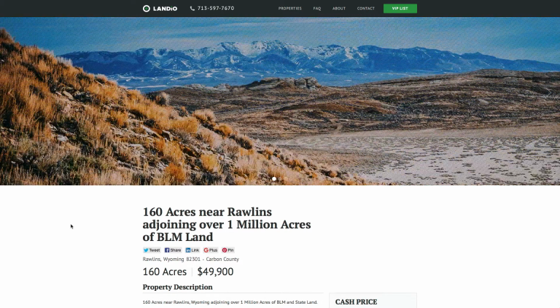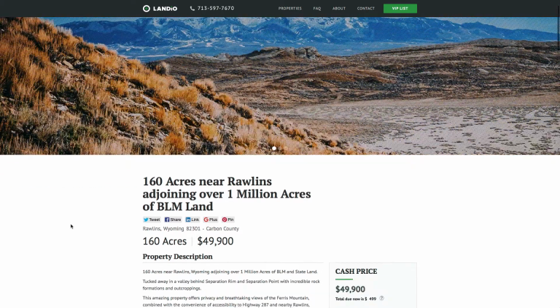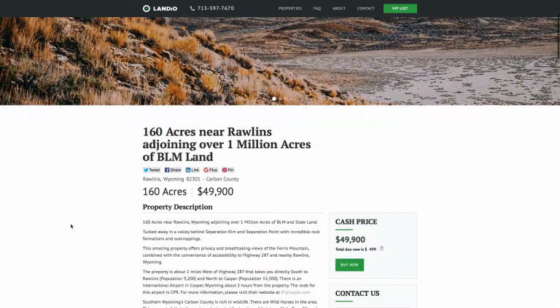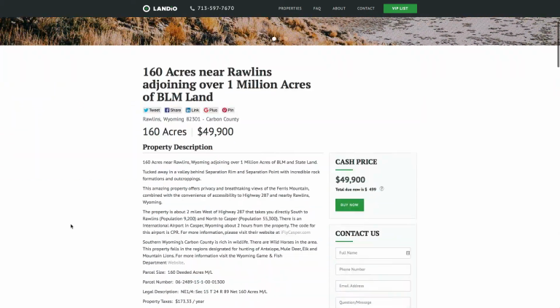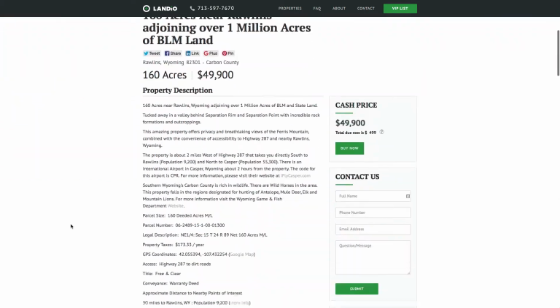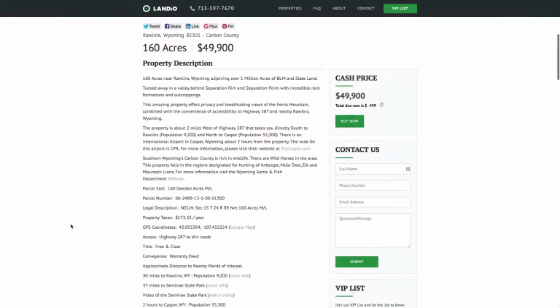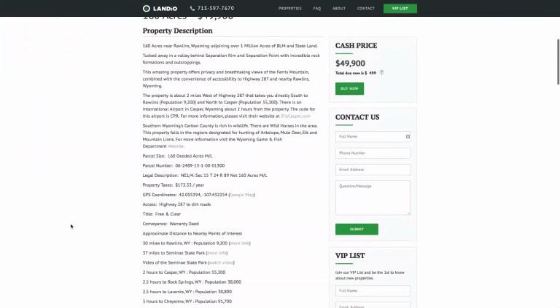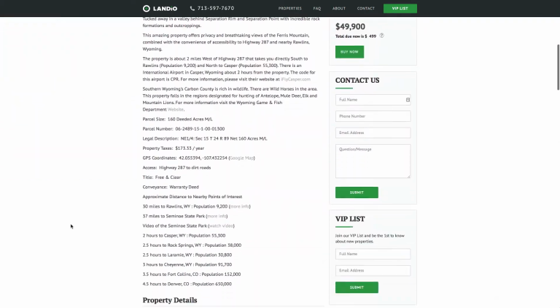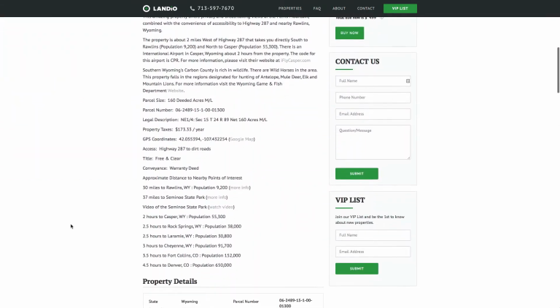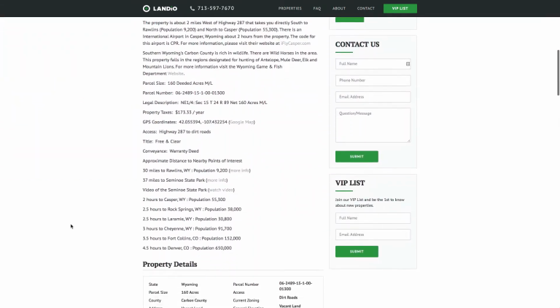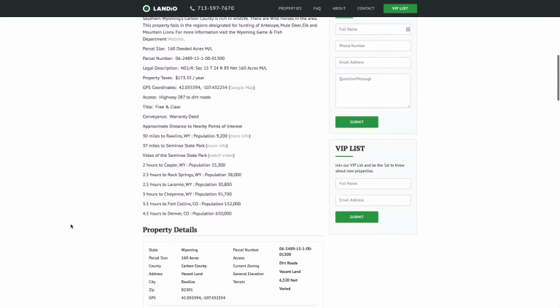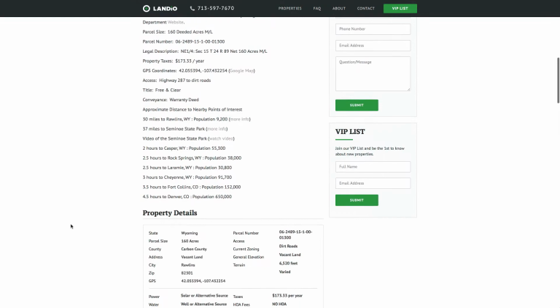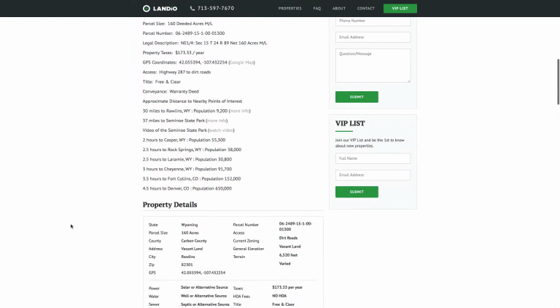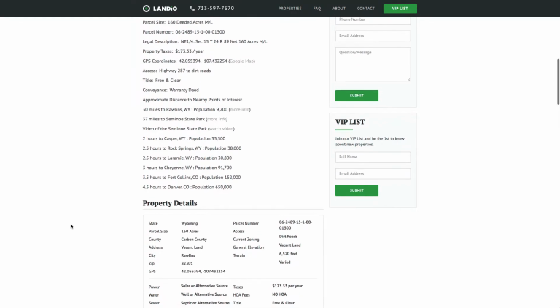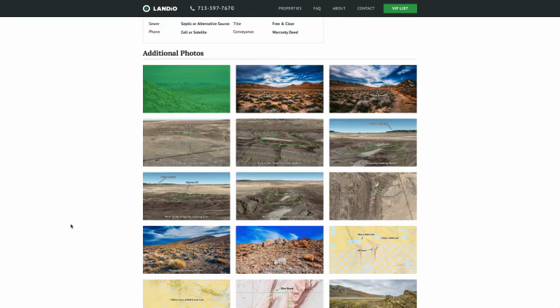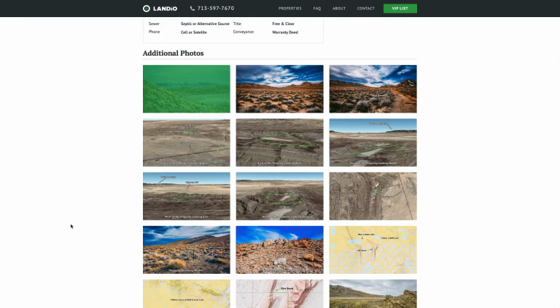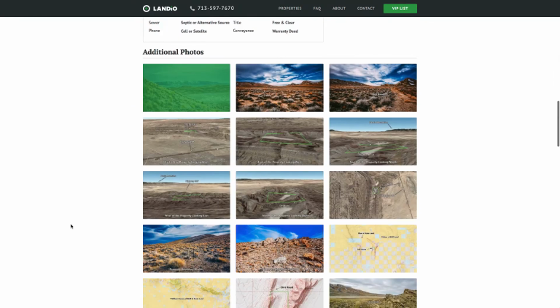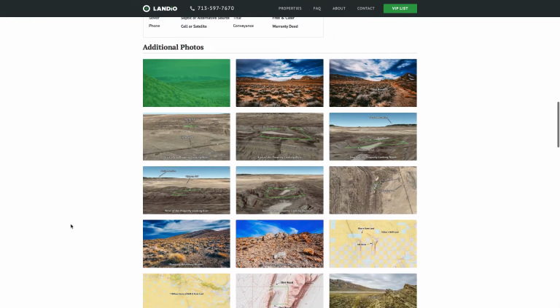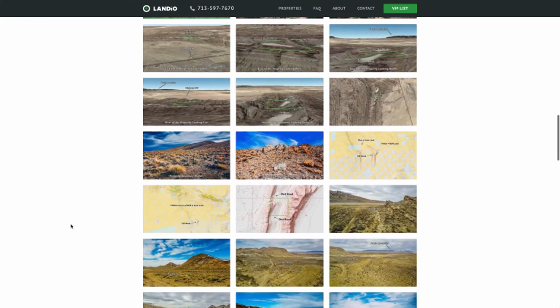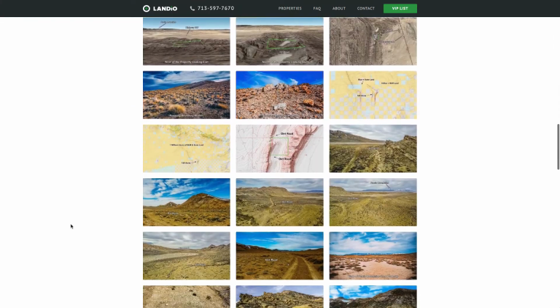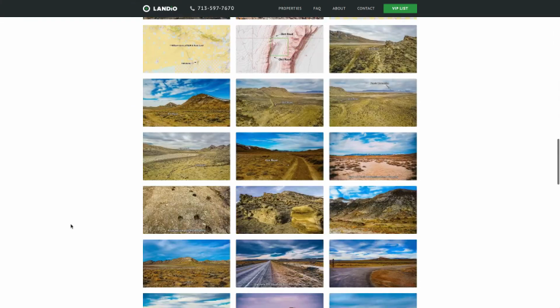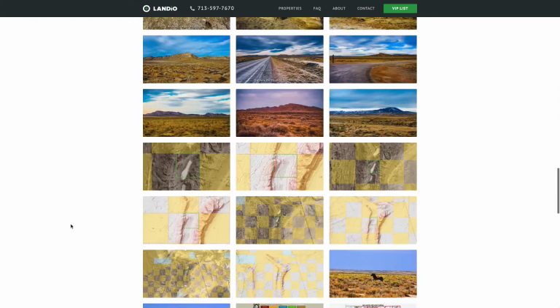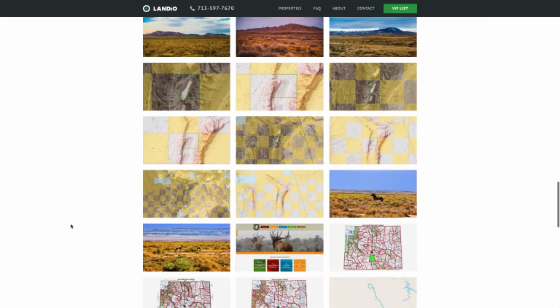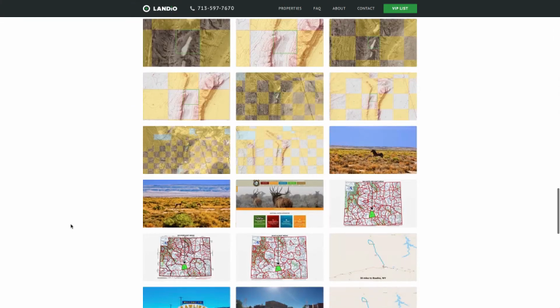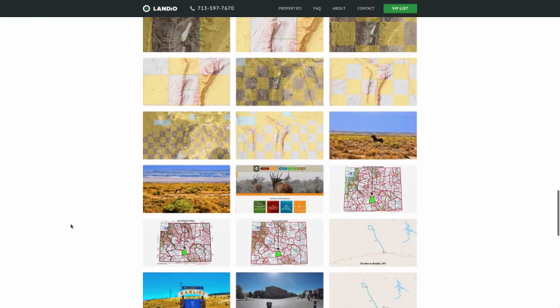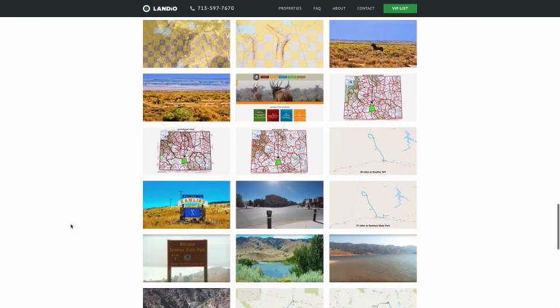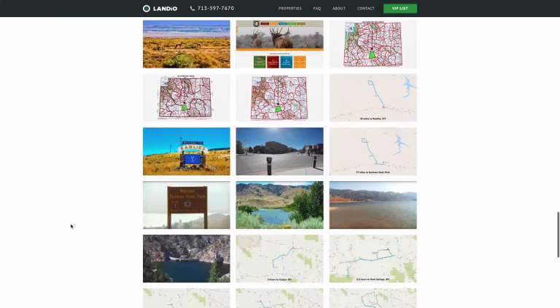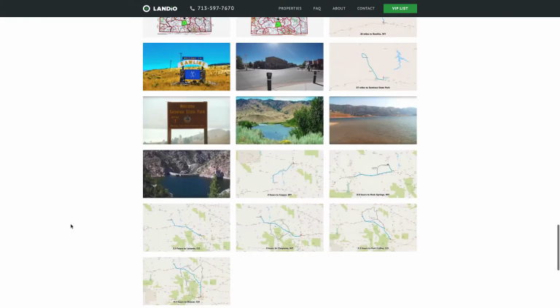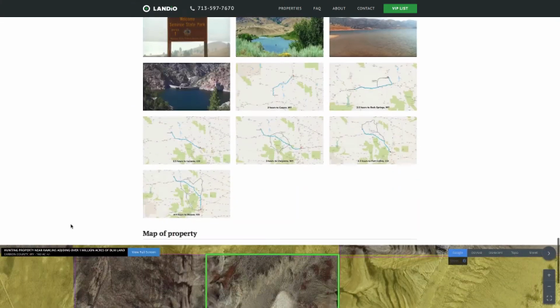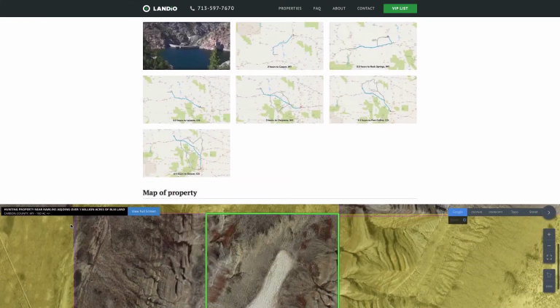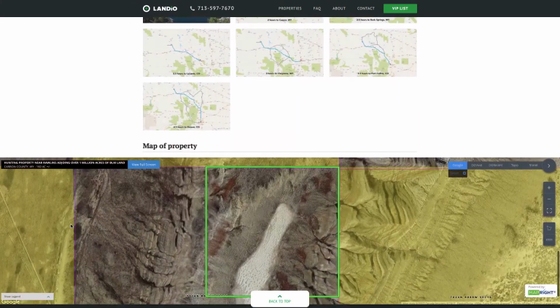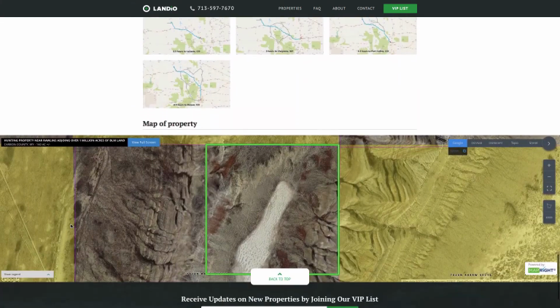You can scroll down and see the full description, GPS coordinates, over 50 photos of the property, and an interactive map.